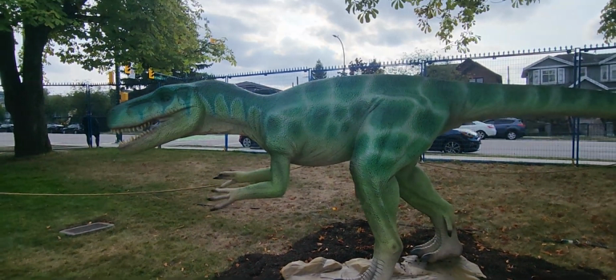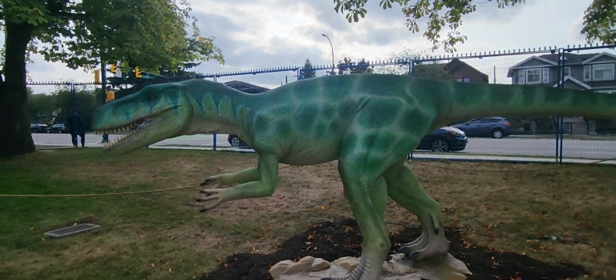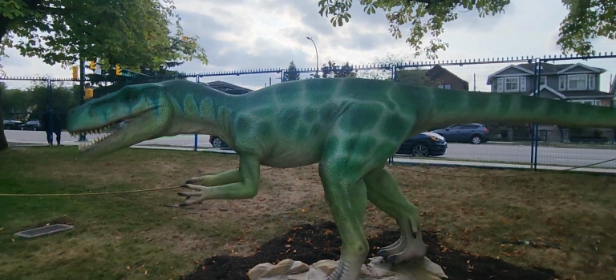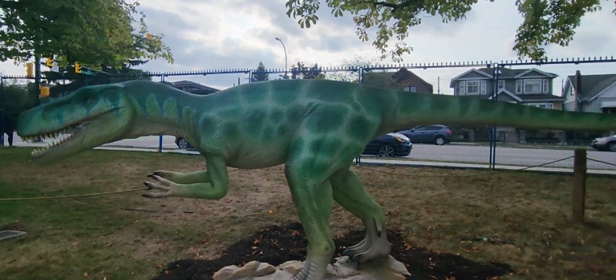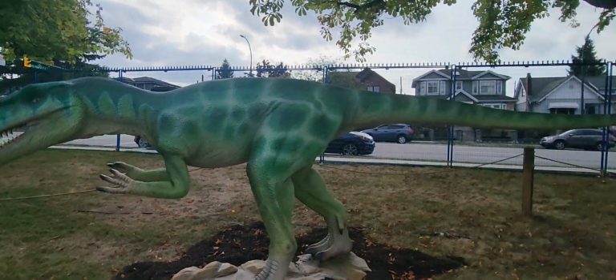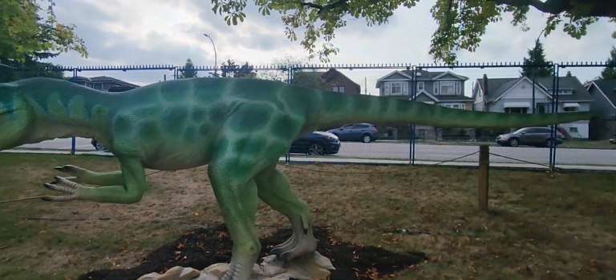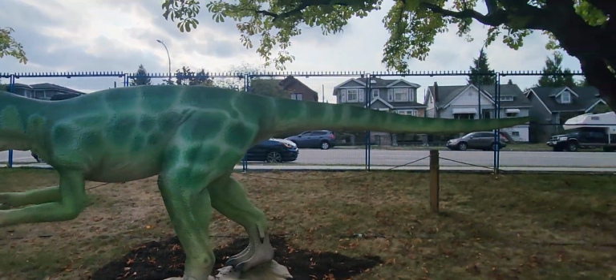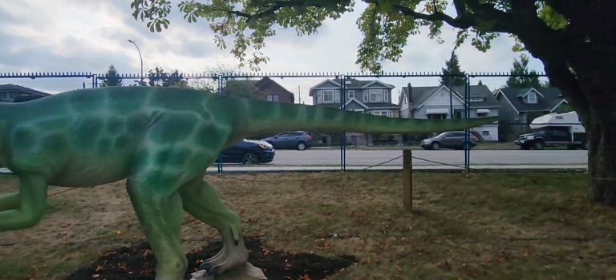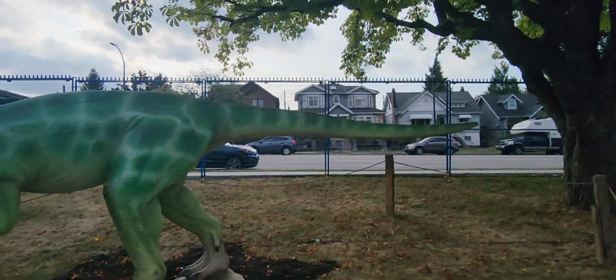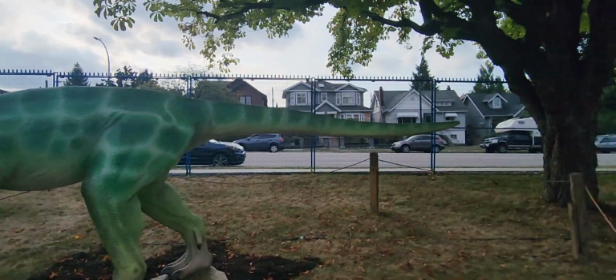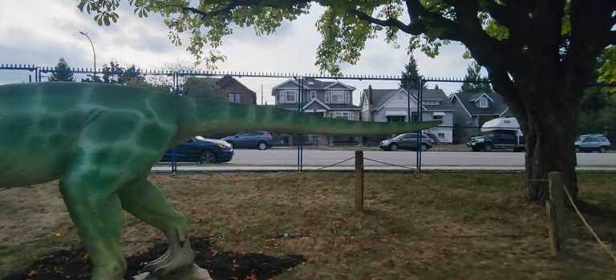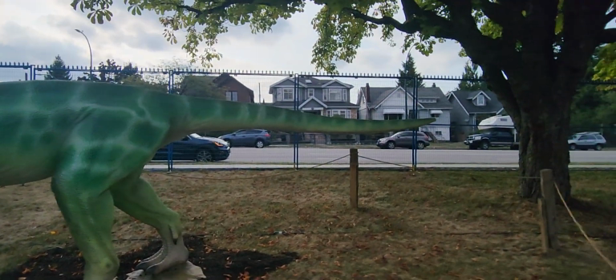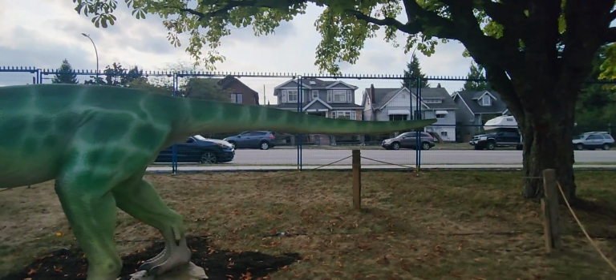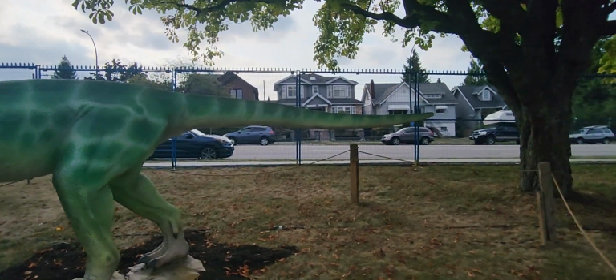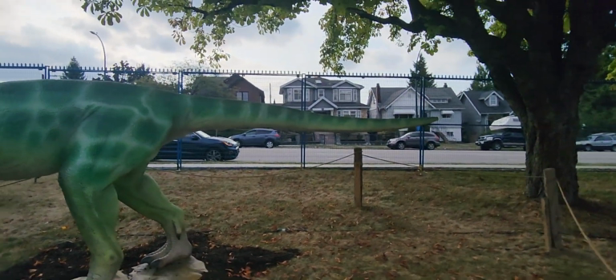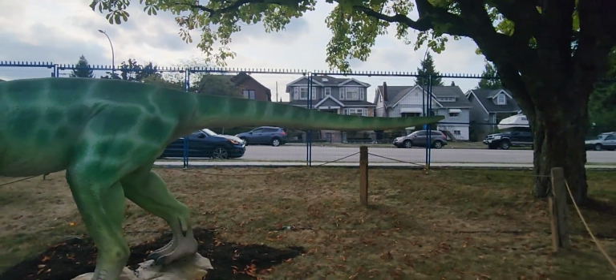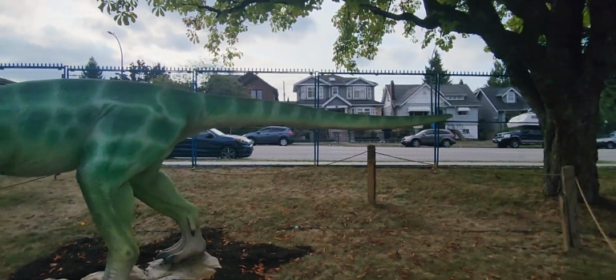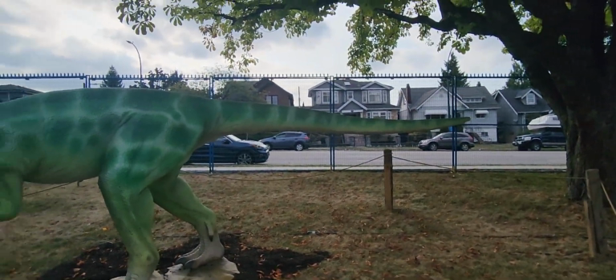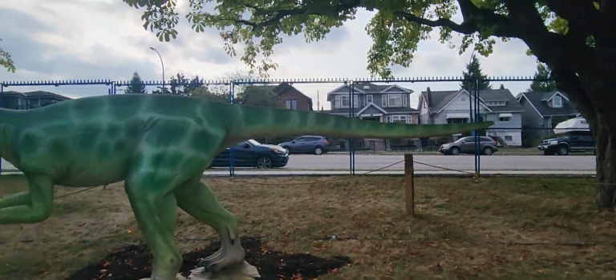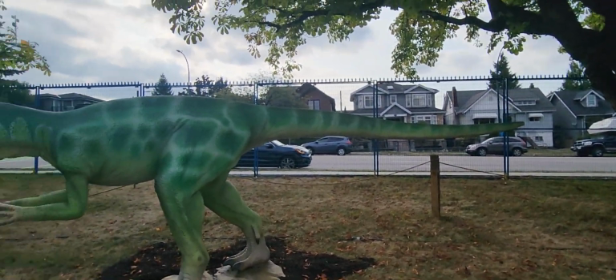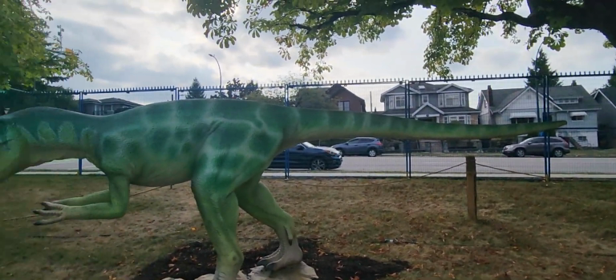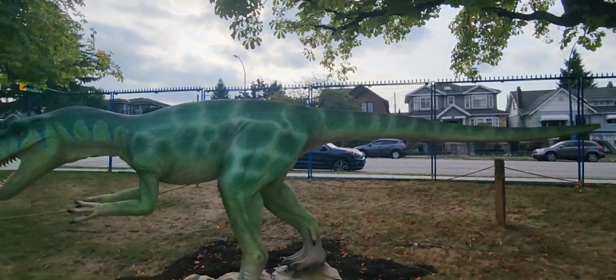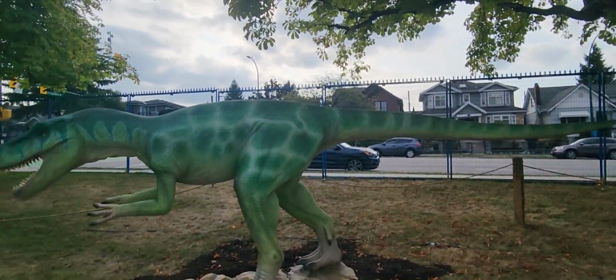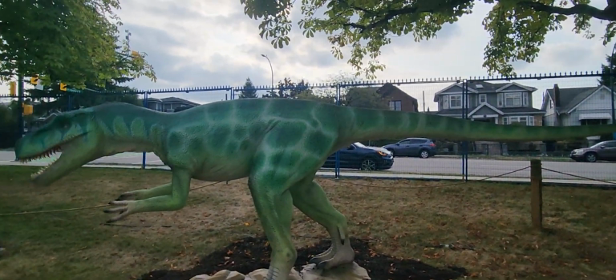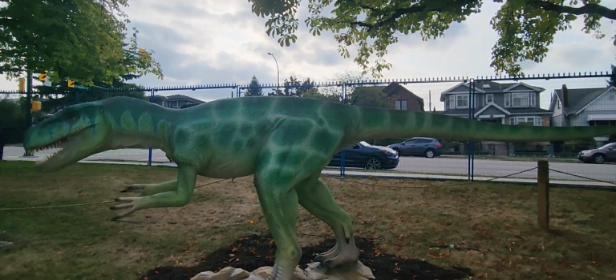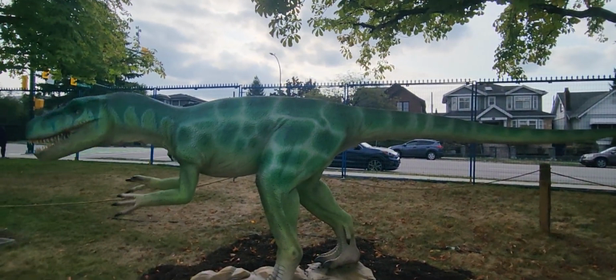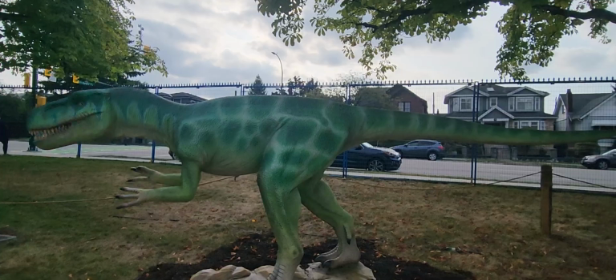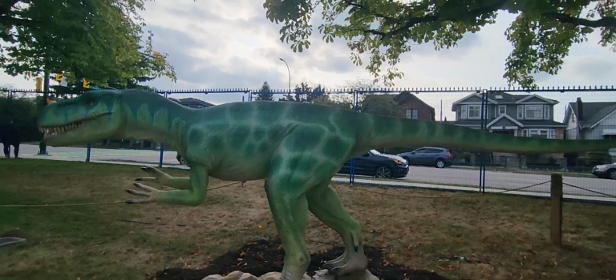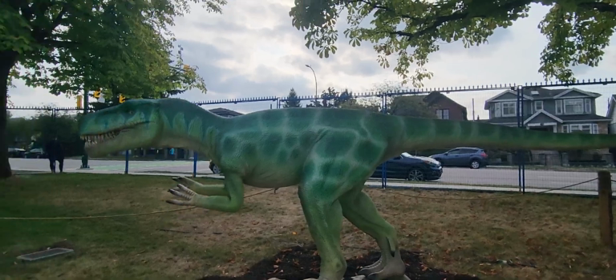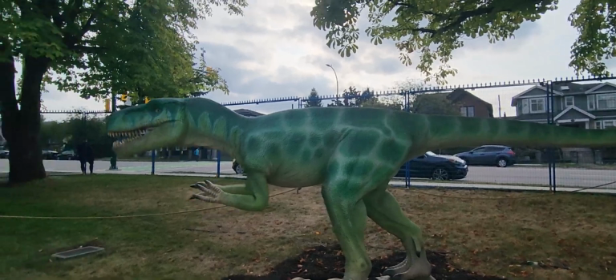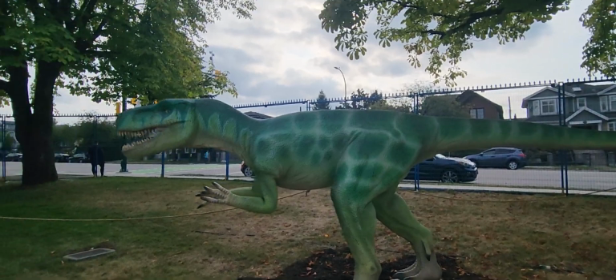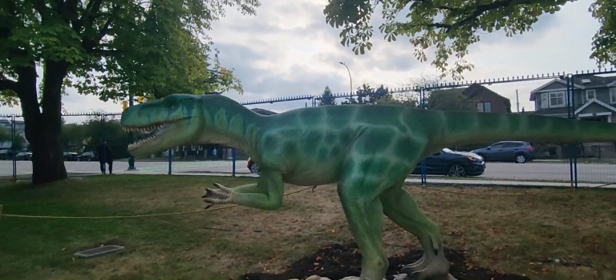As a kid, we all love dinosaurs, including me. This is actually really cool at night.